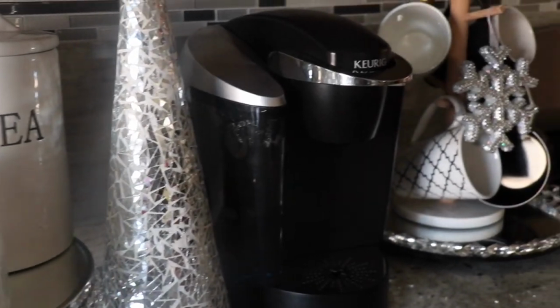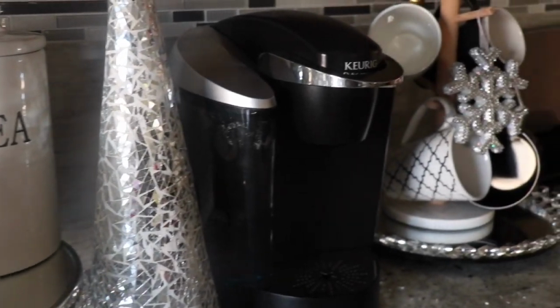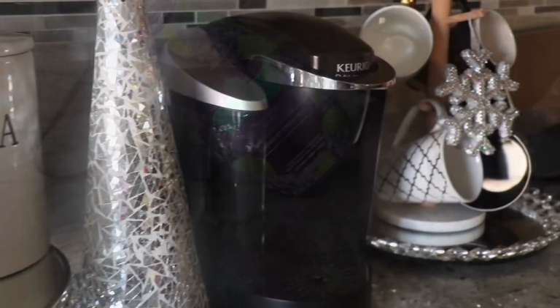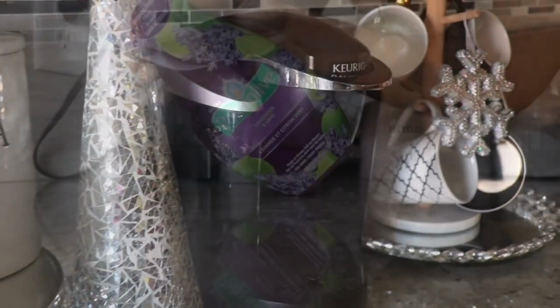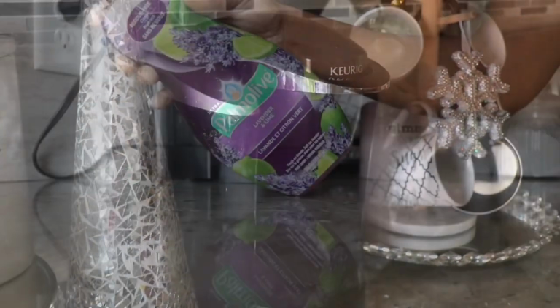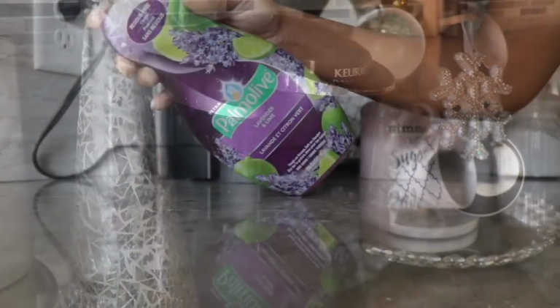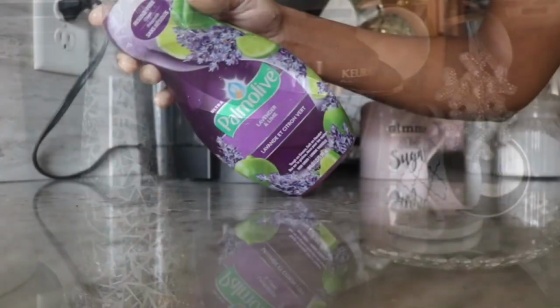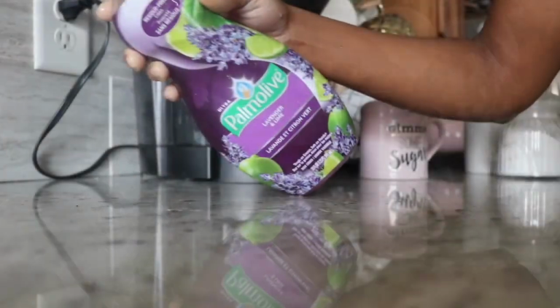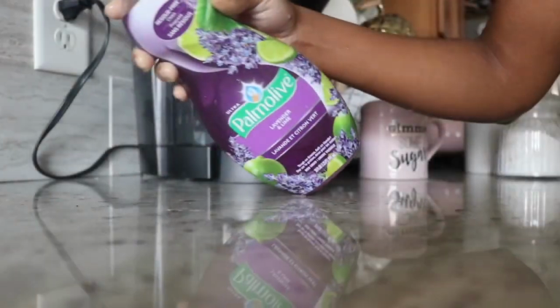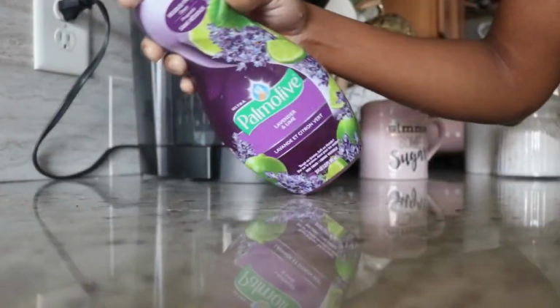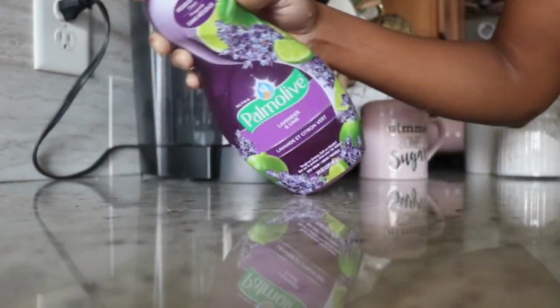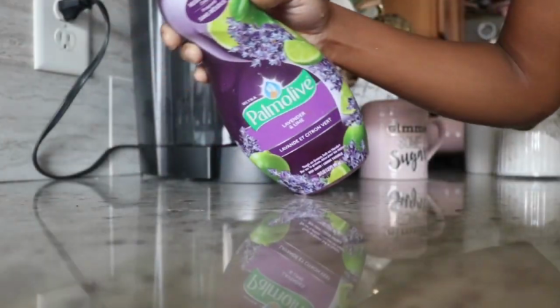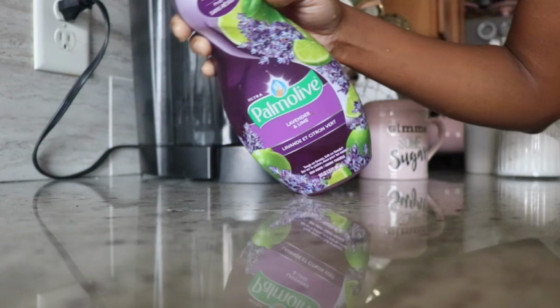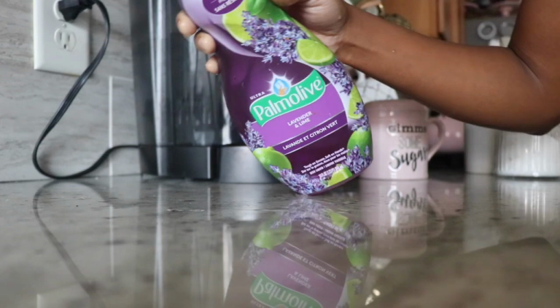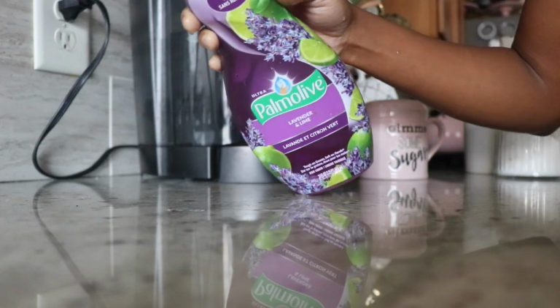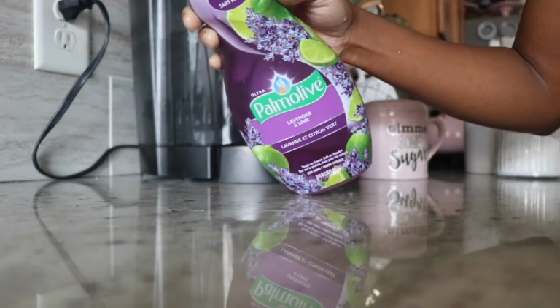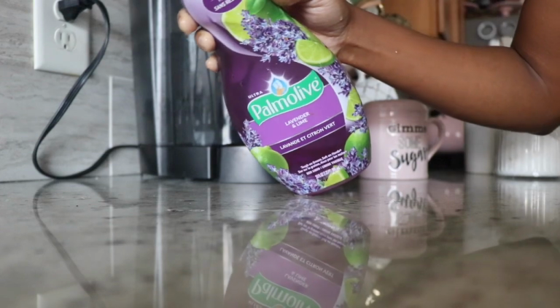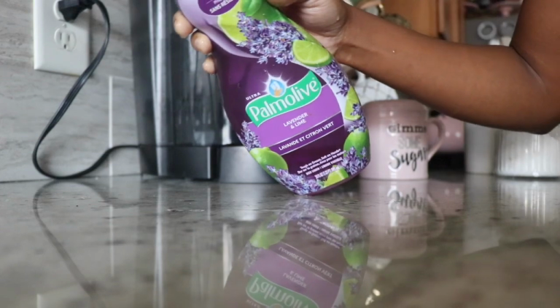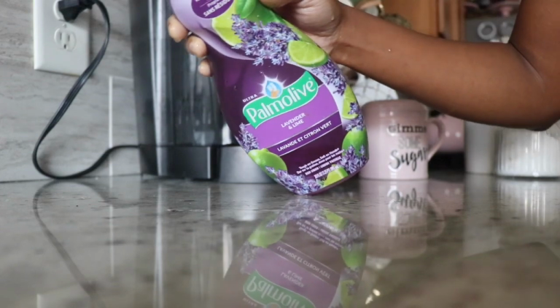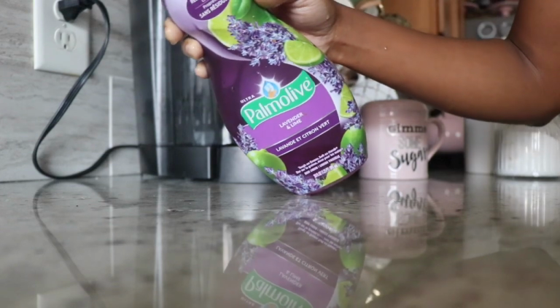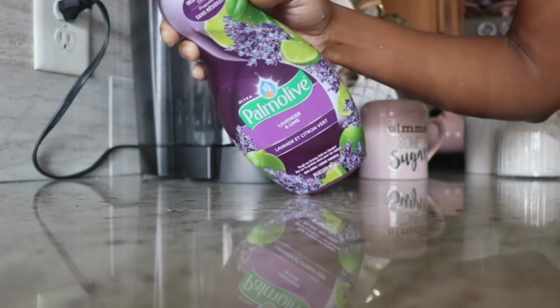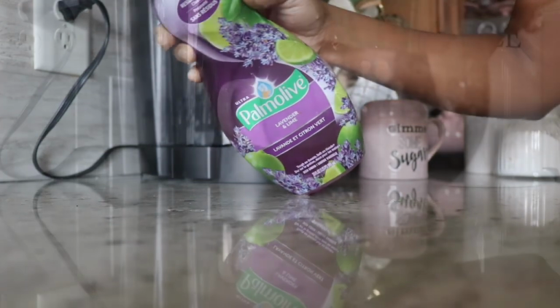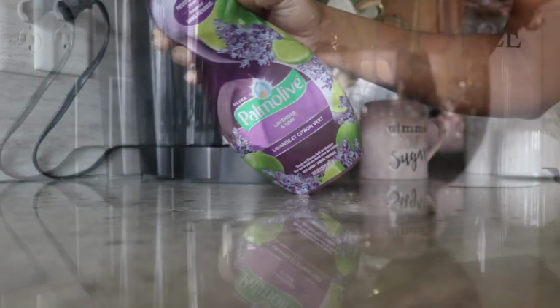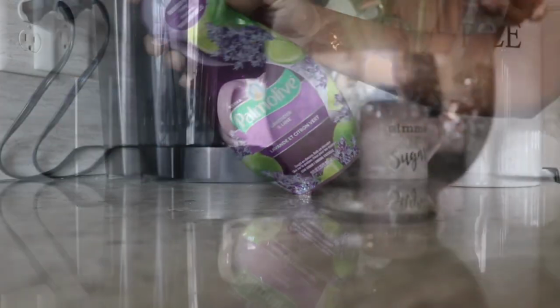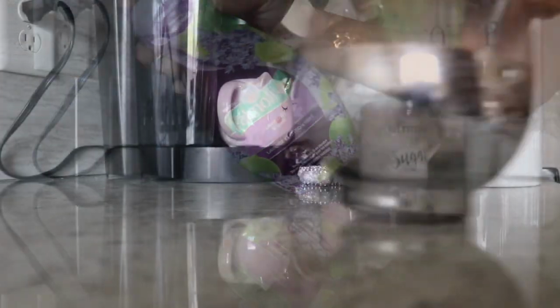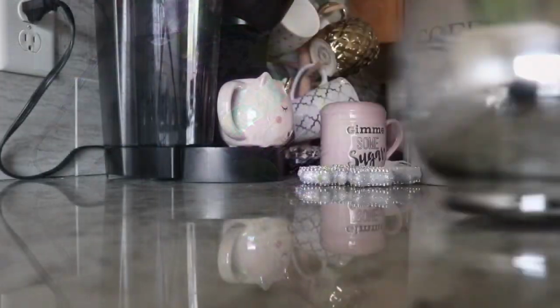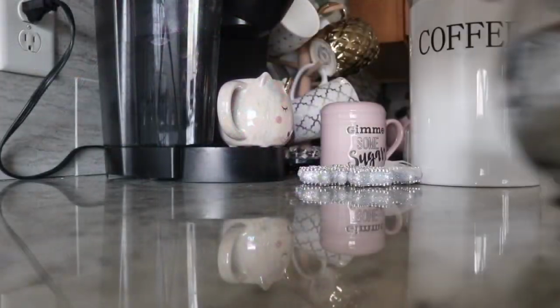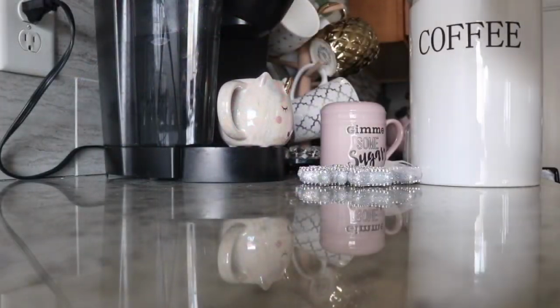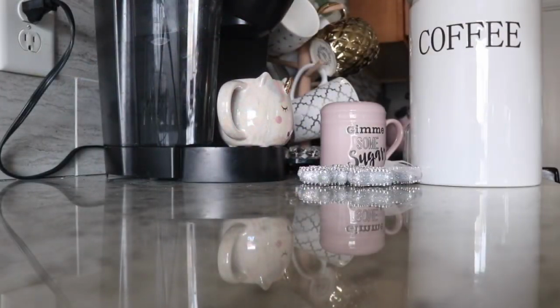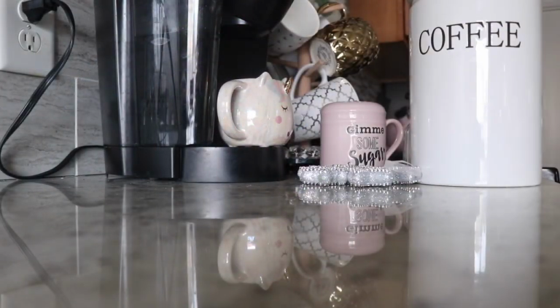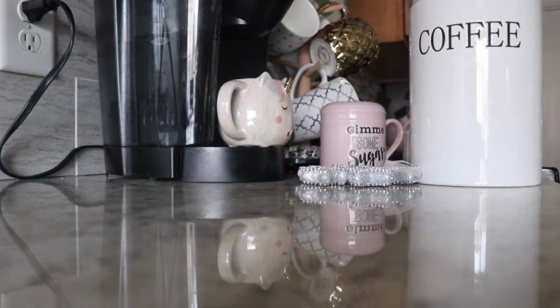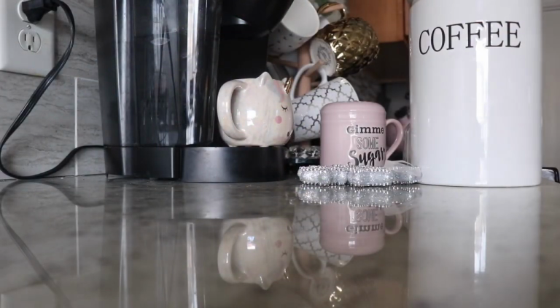I first start off by cleaning the surface, removing everything with a little dishwashing liquid and warm water.